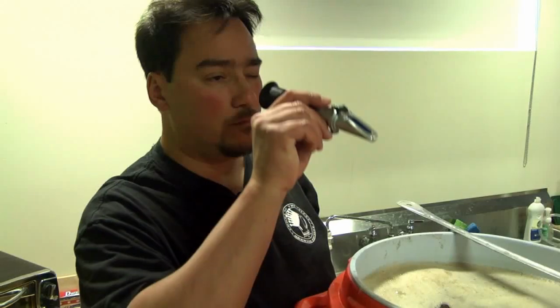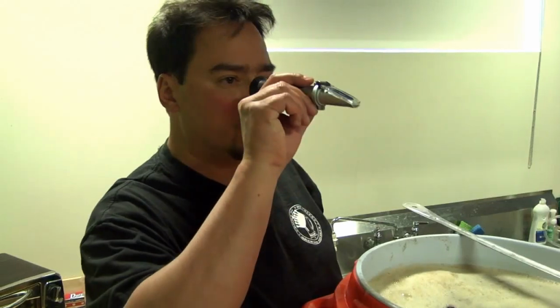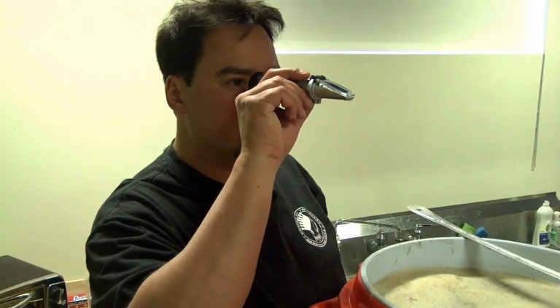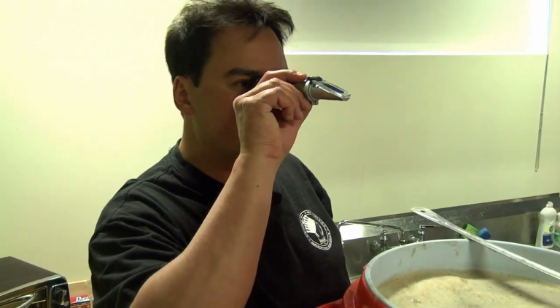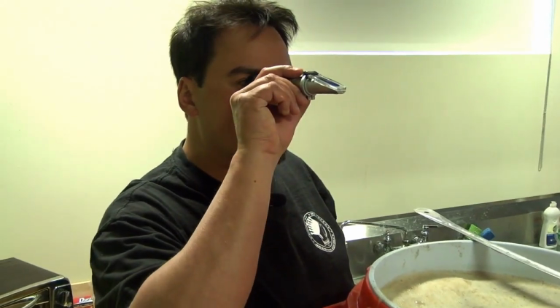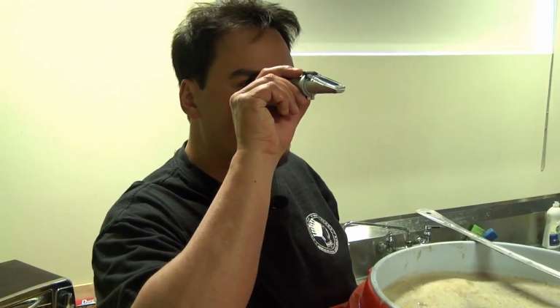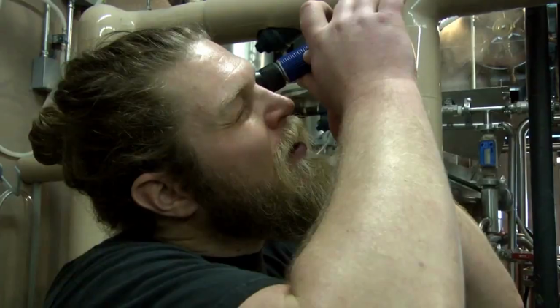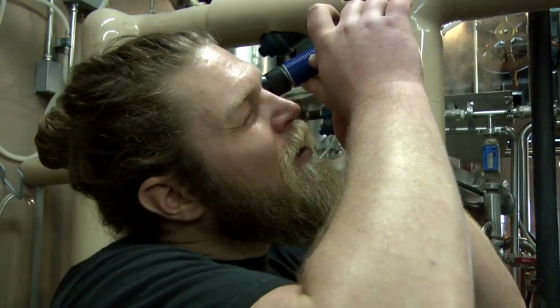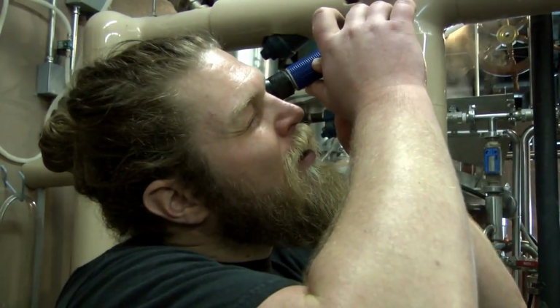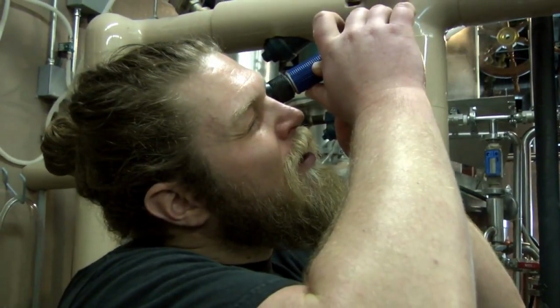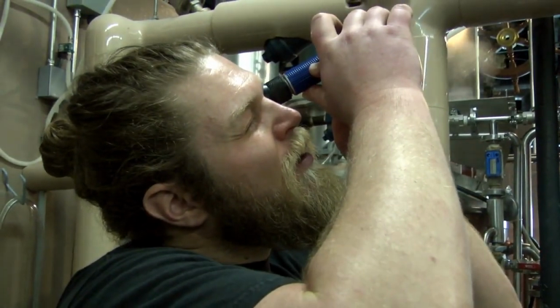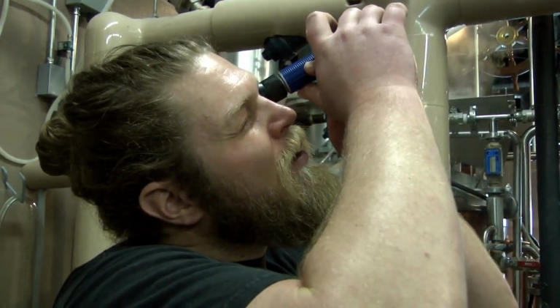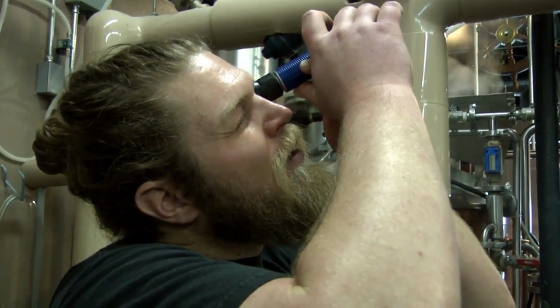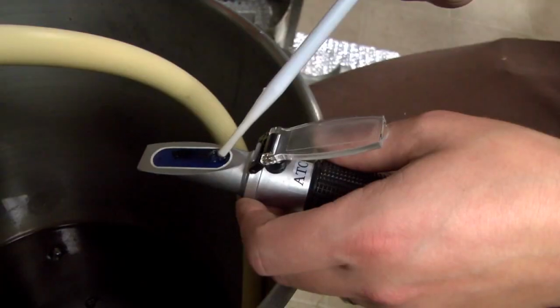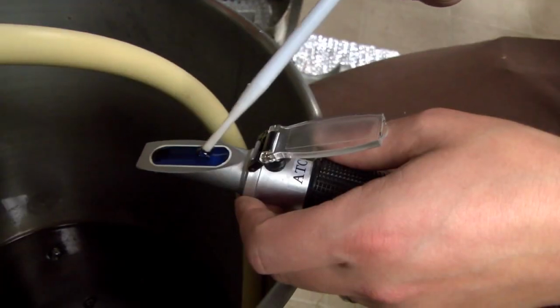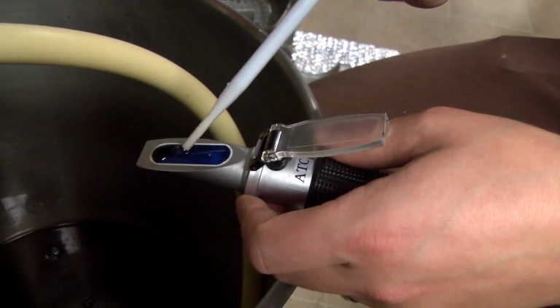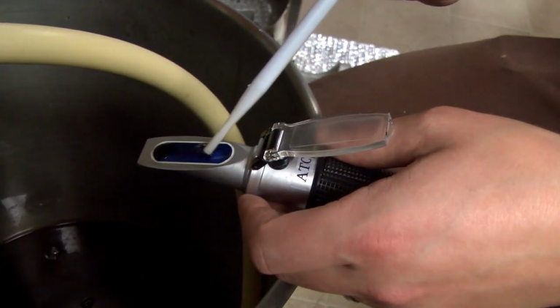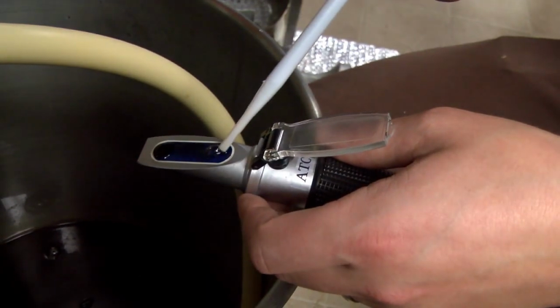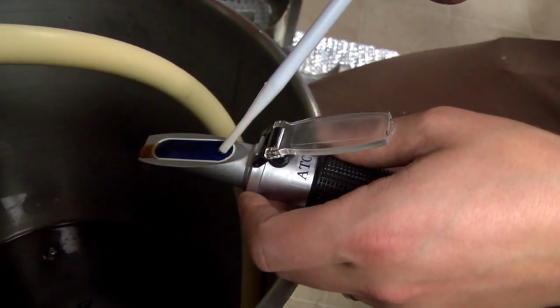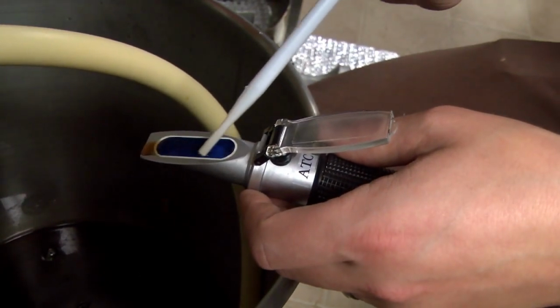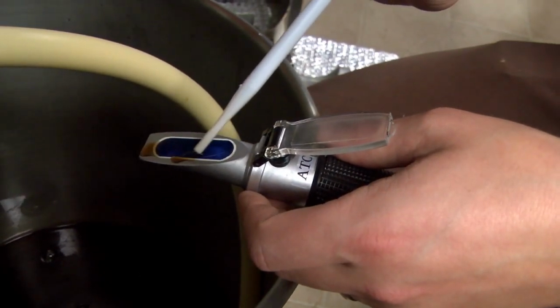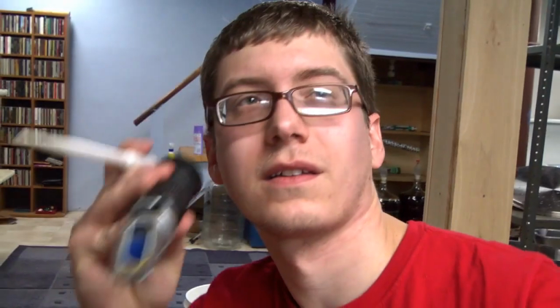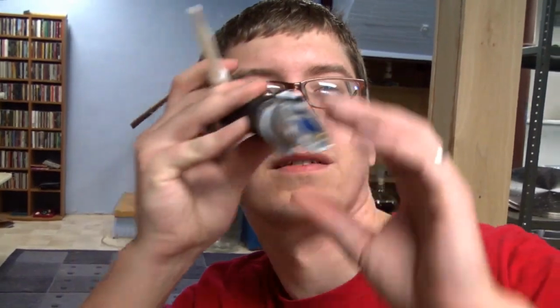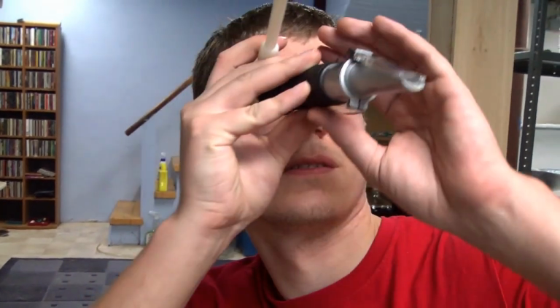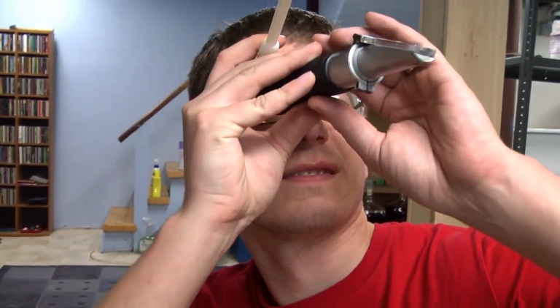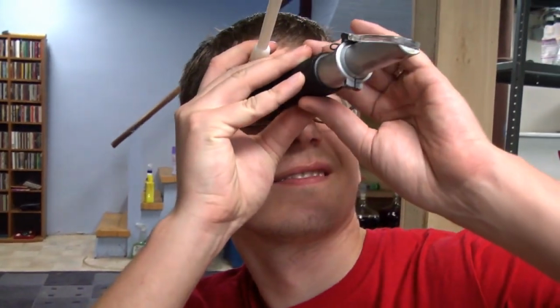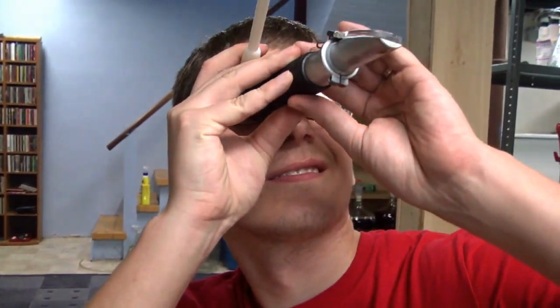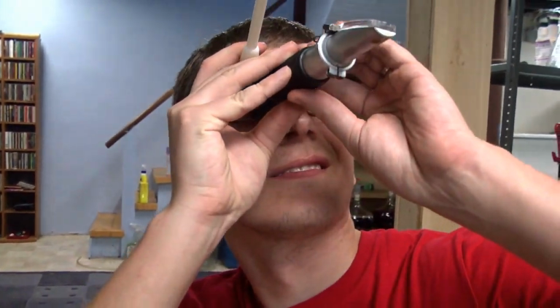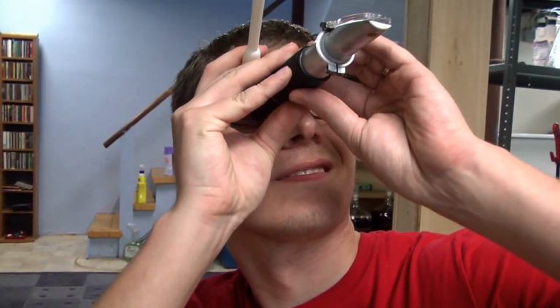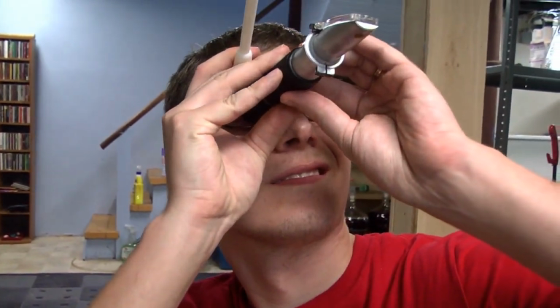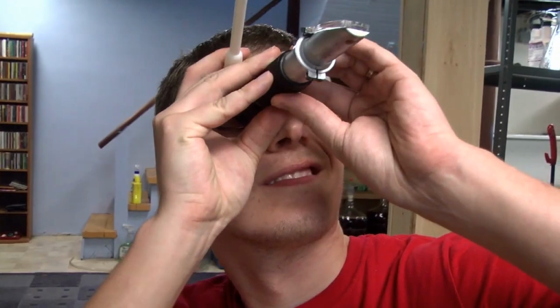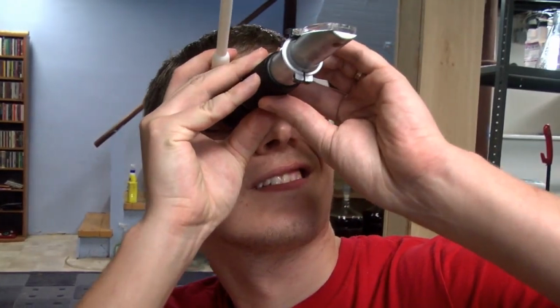Homebrewers use it. Pro-brewers use it. You should use it too. This tool is called a refractometer.